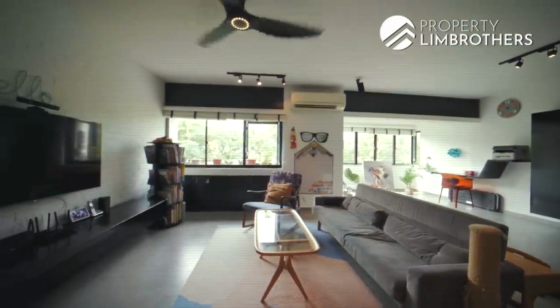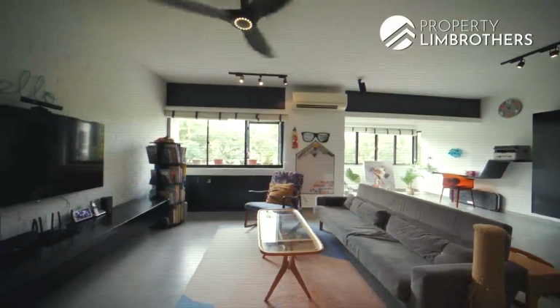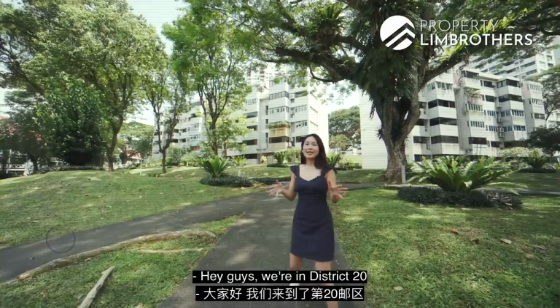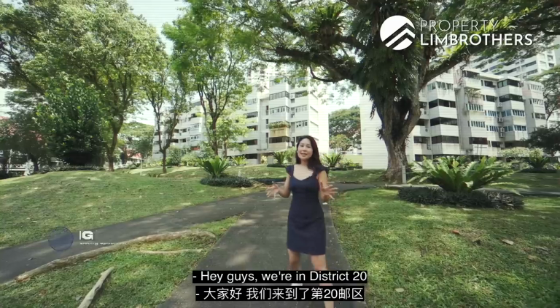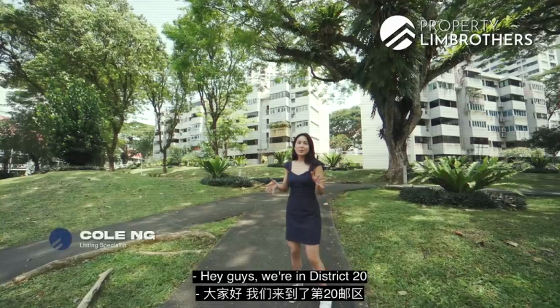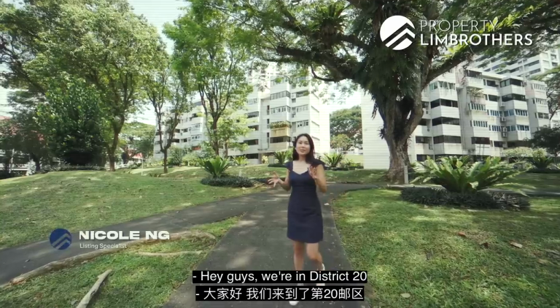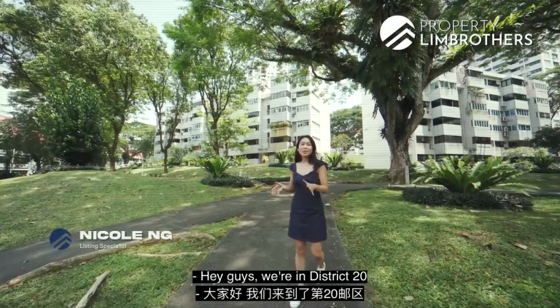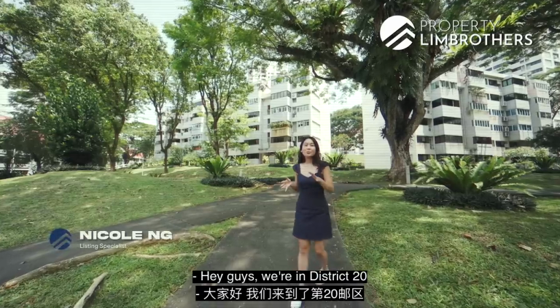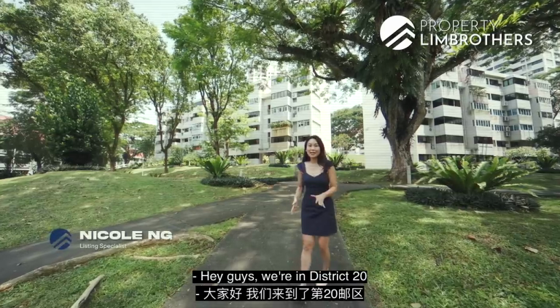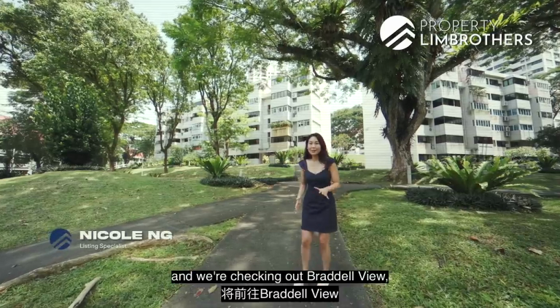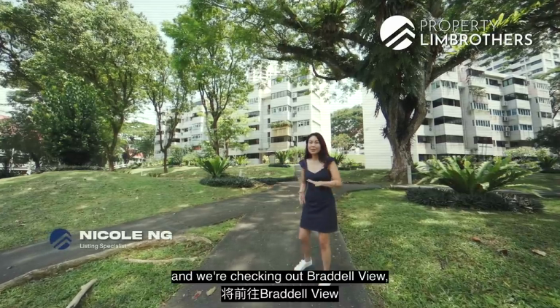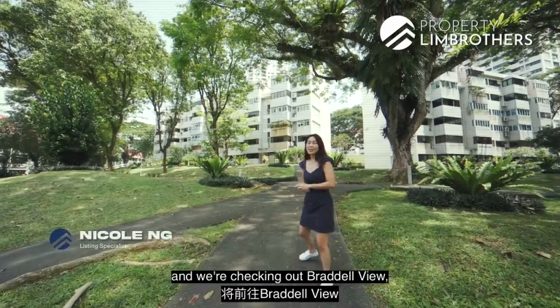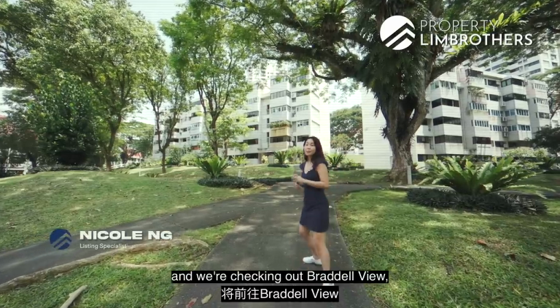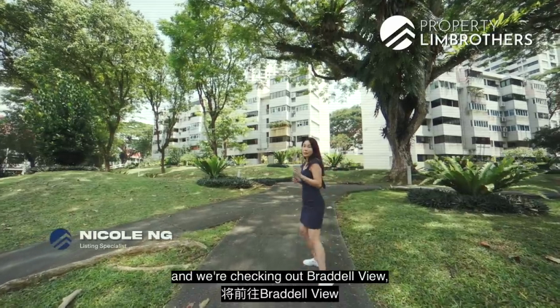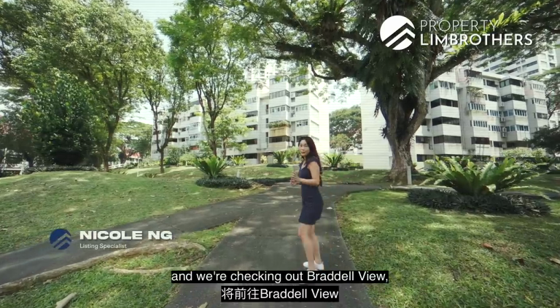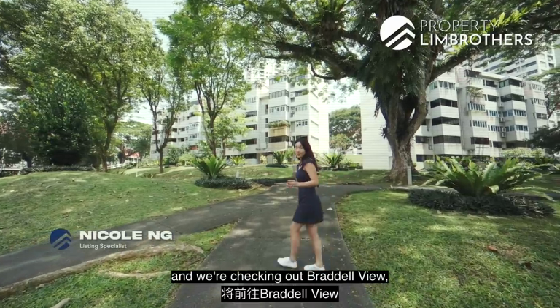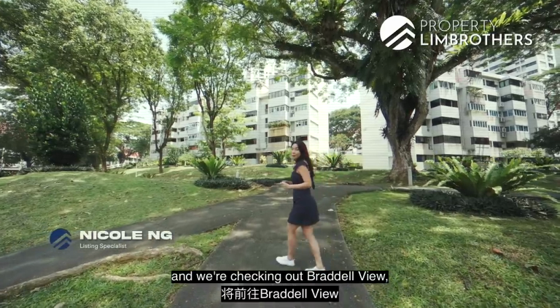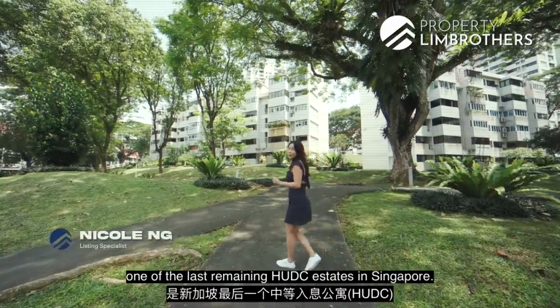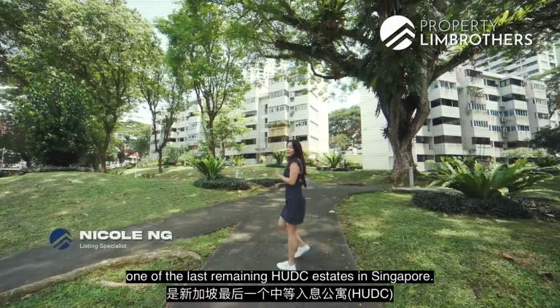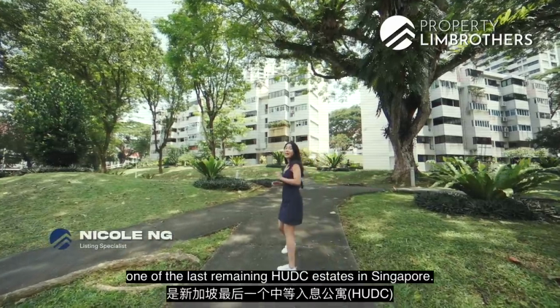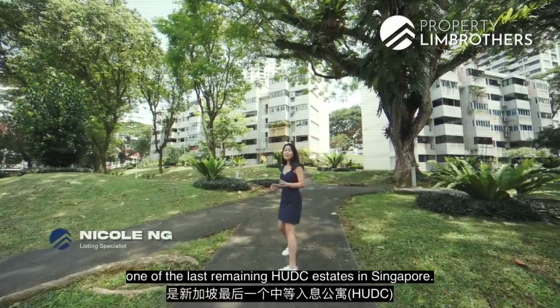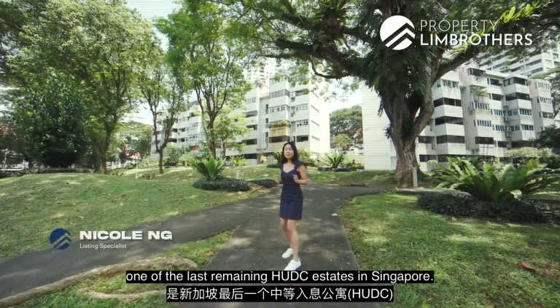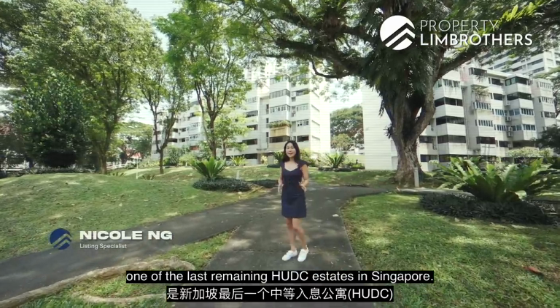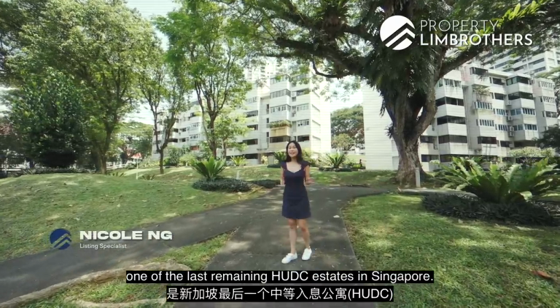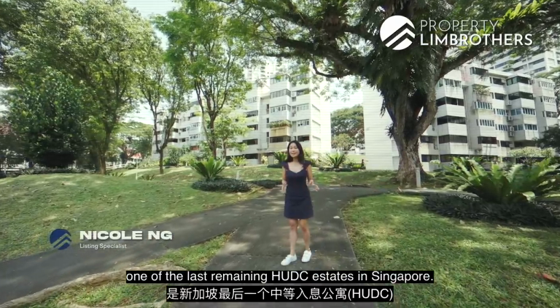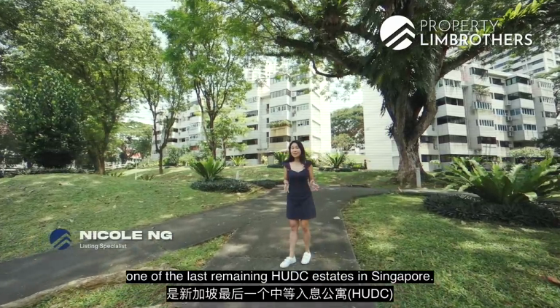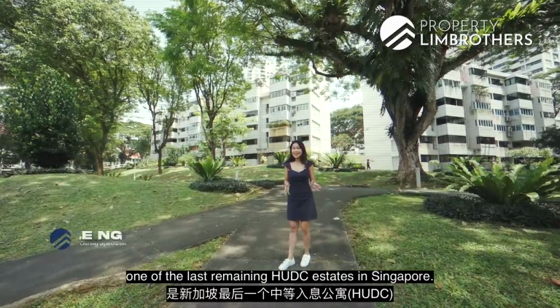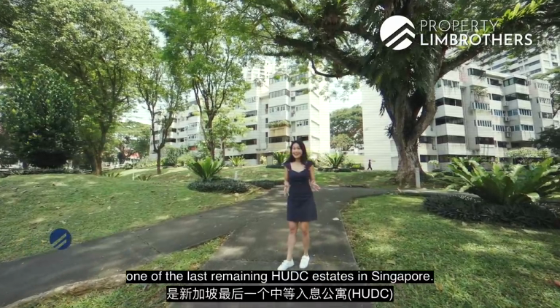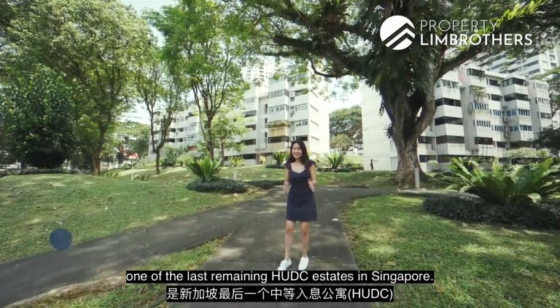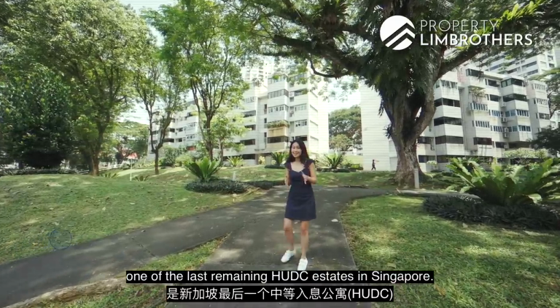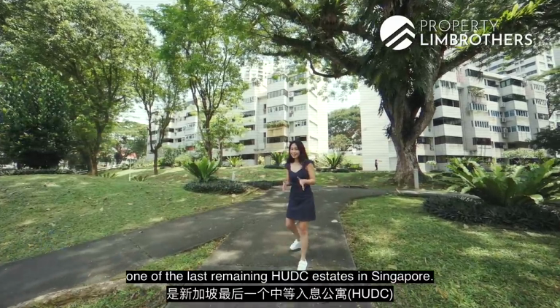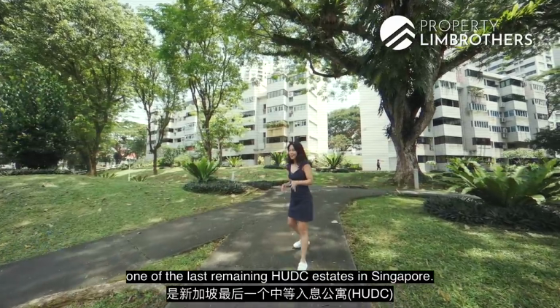Hey guys, we're in District 20 and we're checking out Braddell View, one of the last remaining HUDC estates in Singapore.